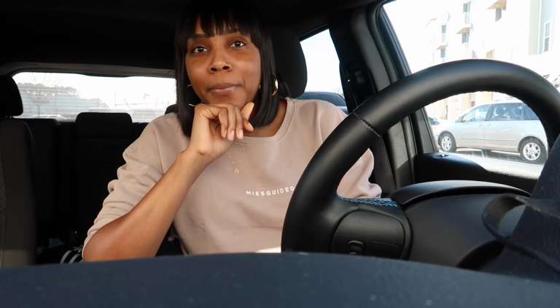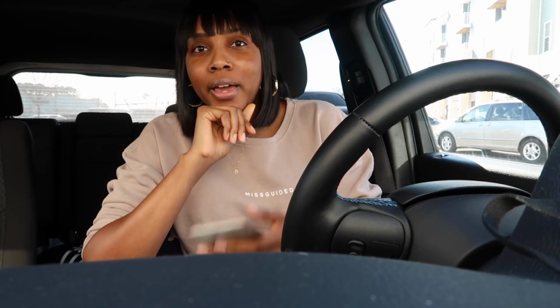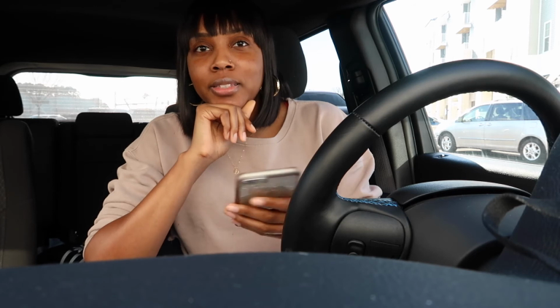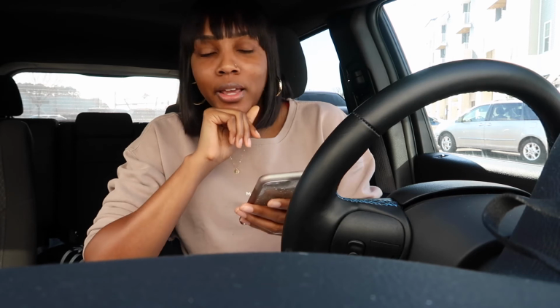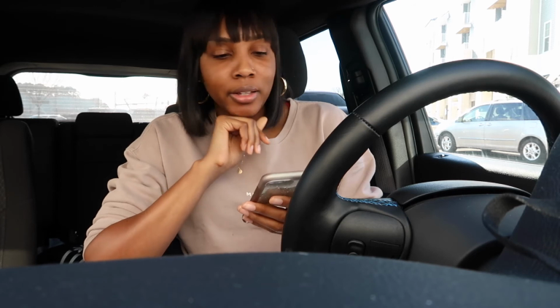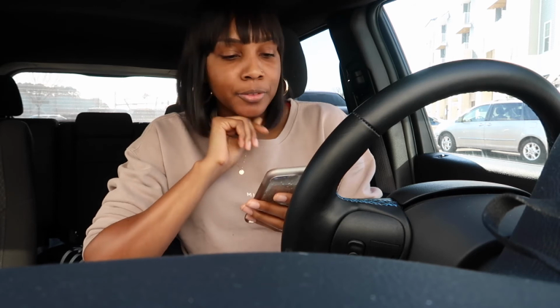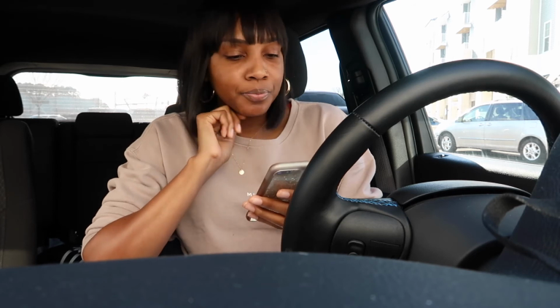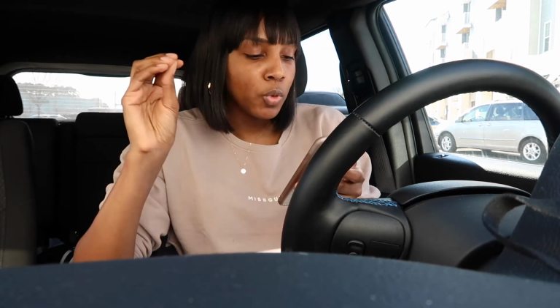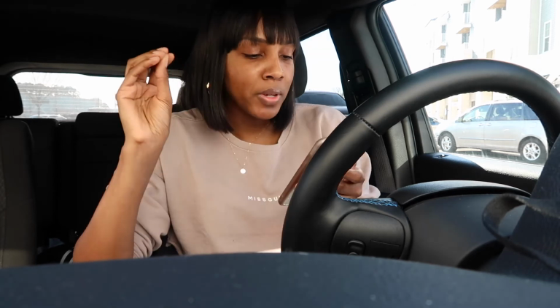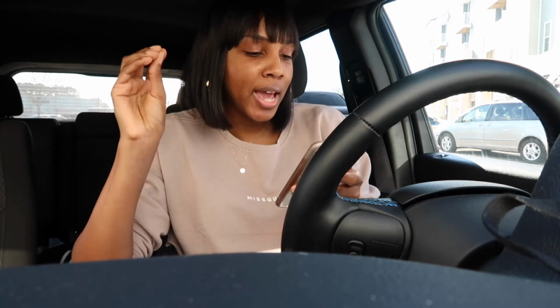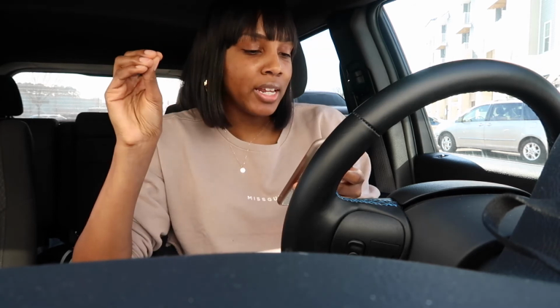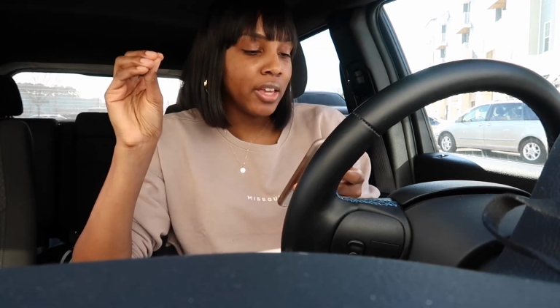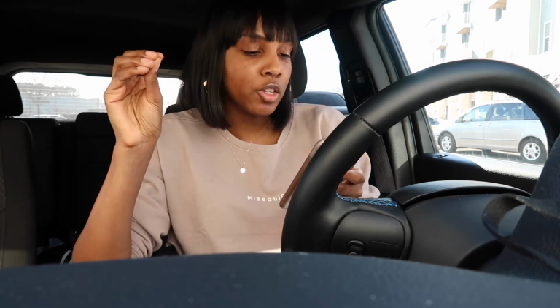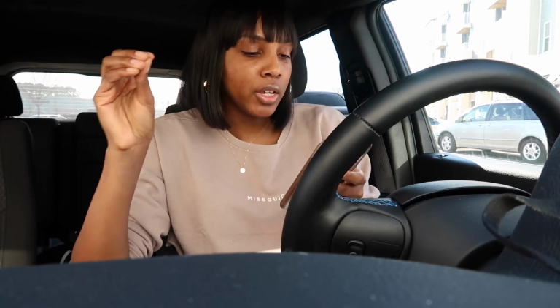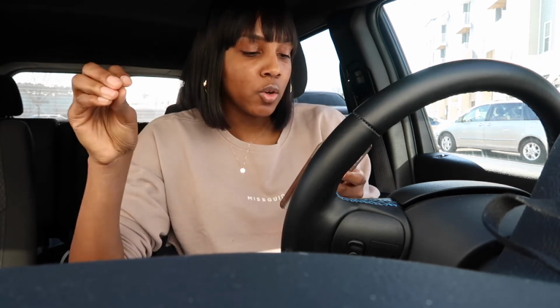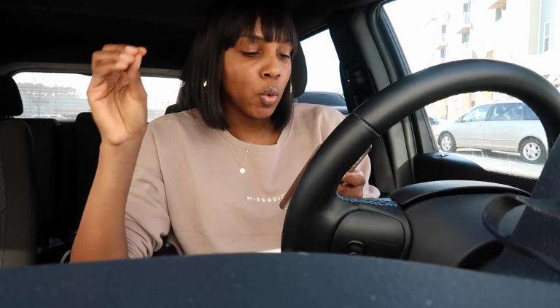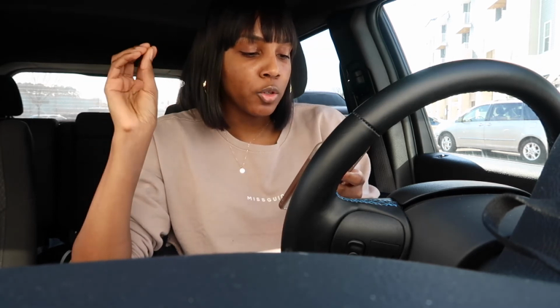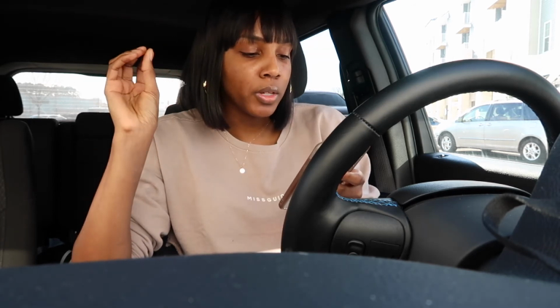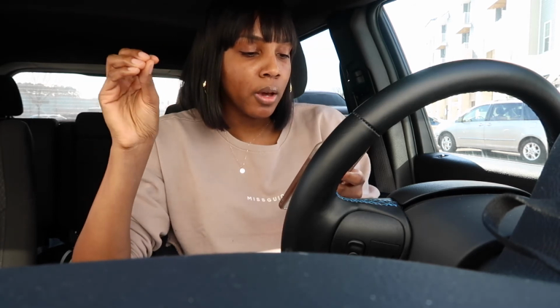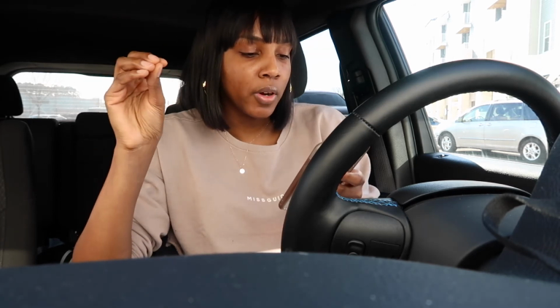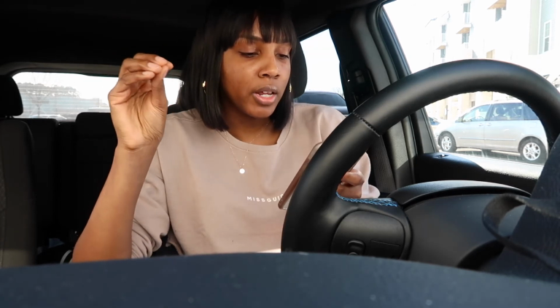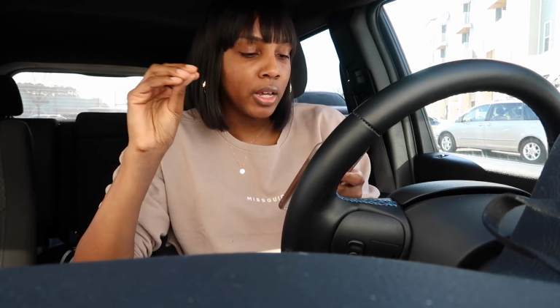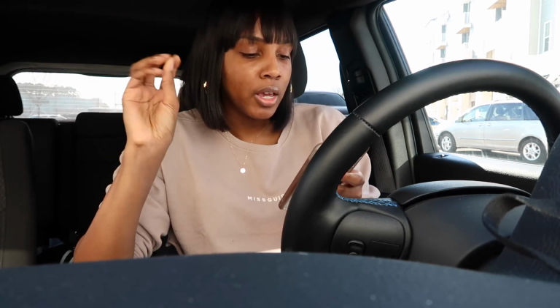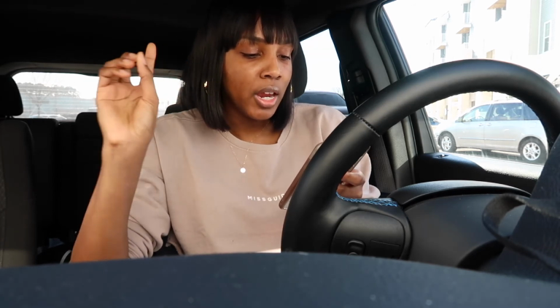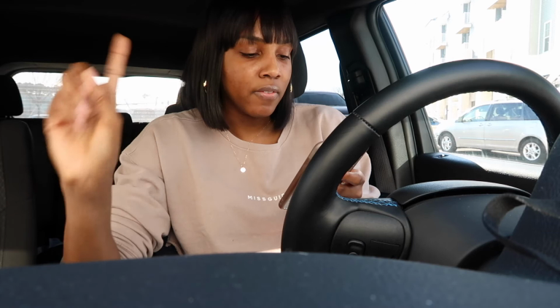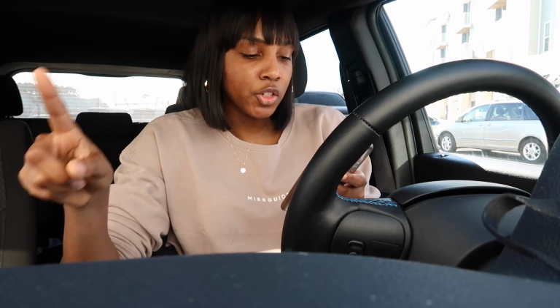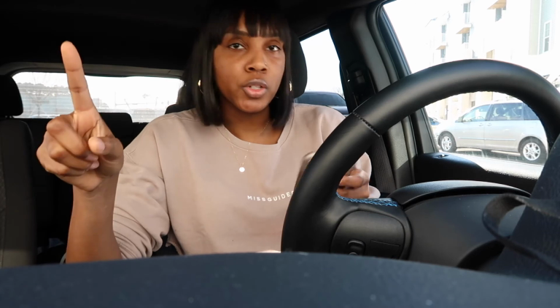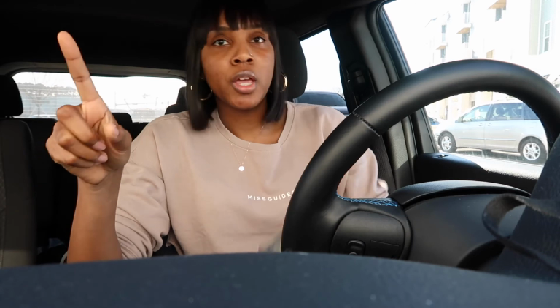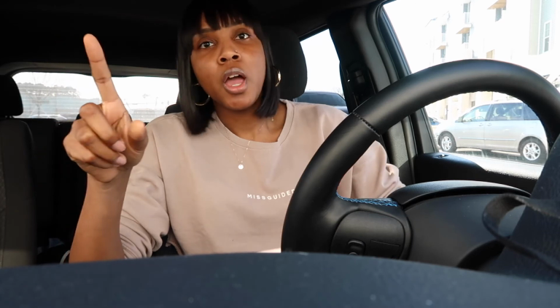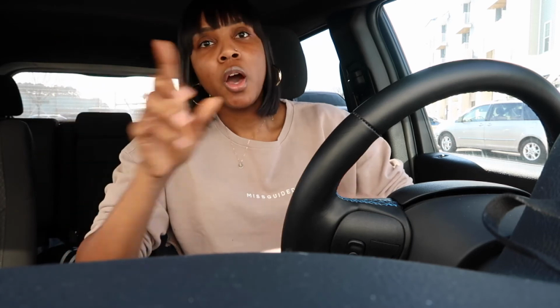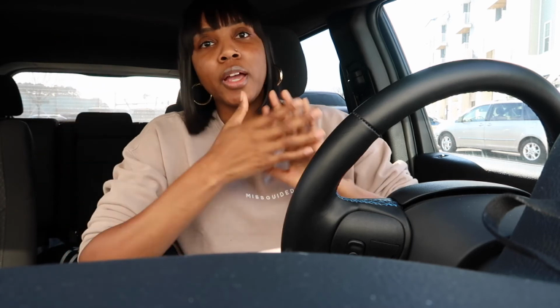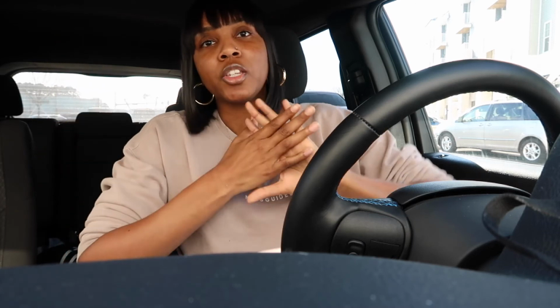How much does it take to fill up? It takes about $45 to fill up my gas tank.